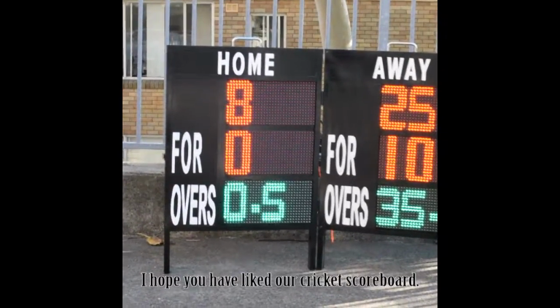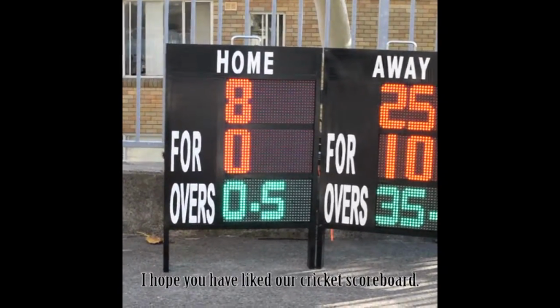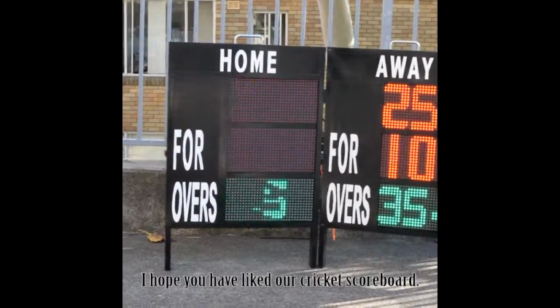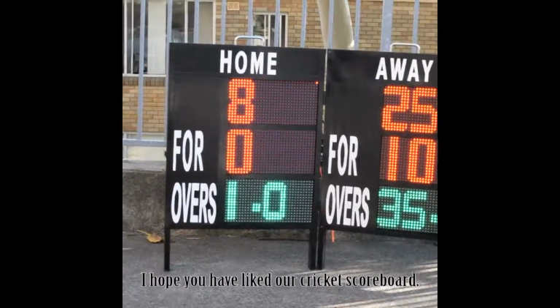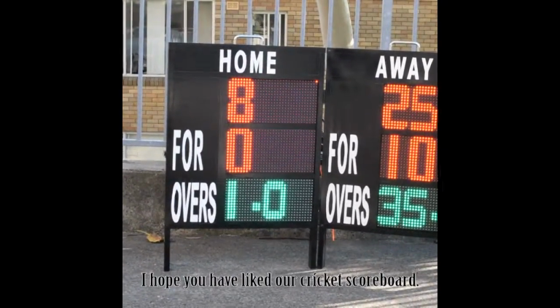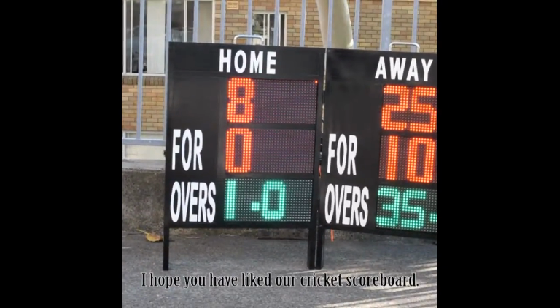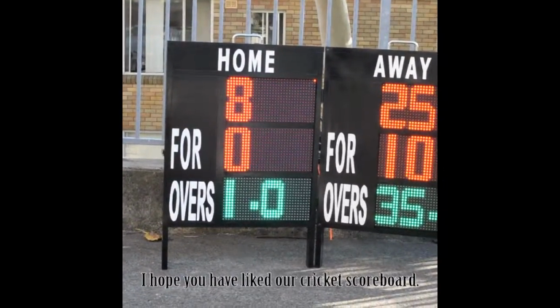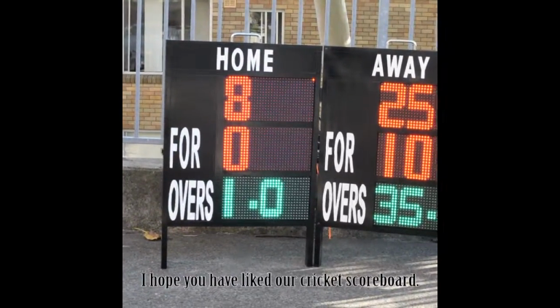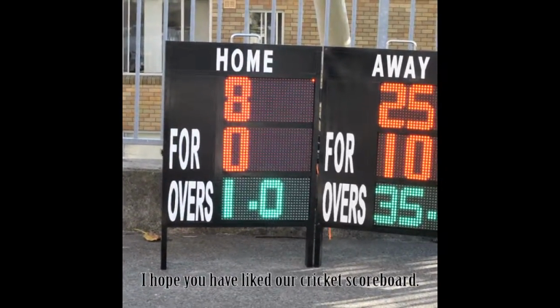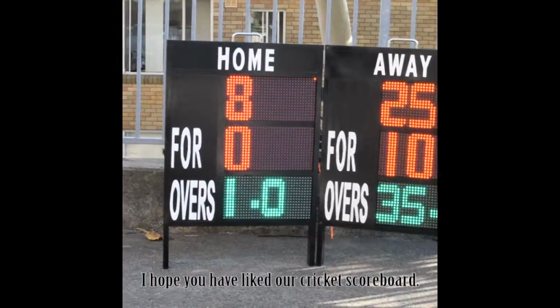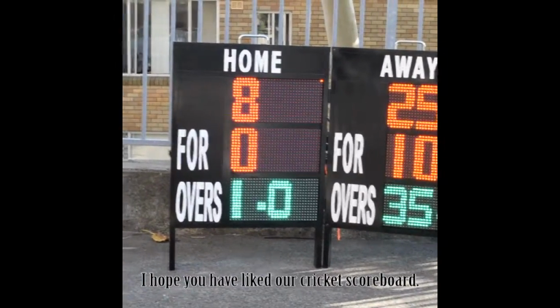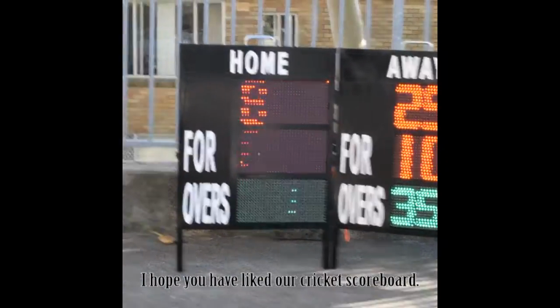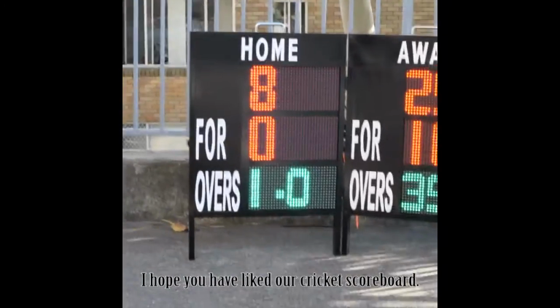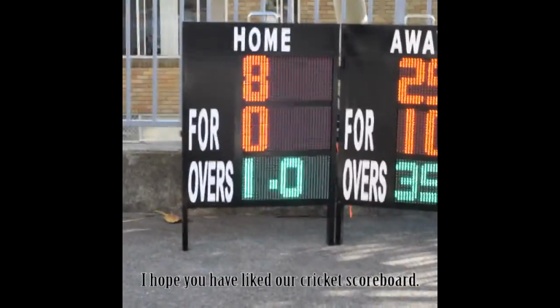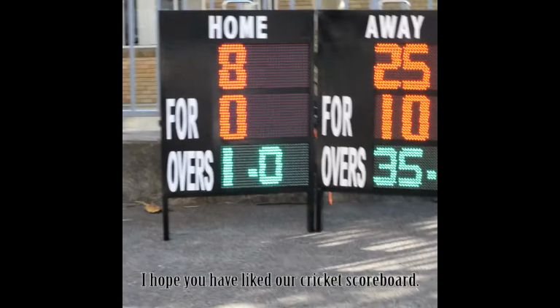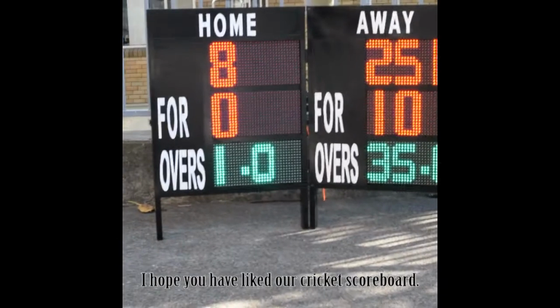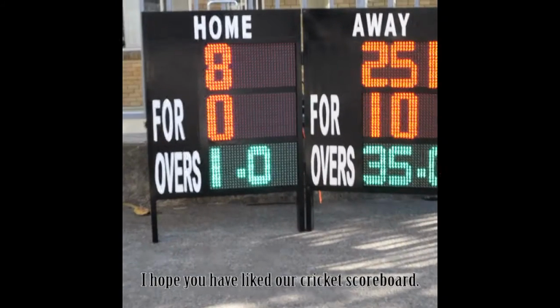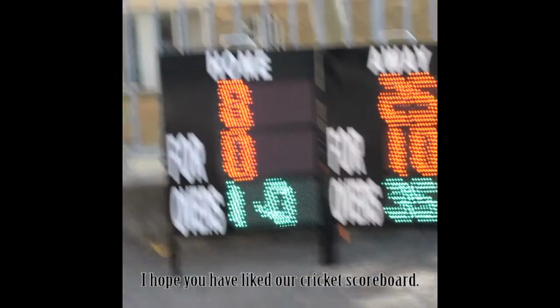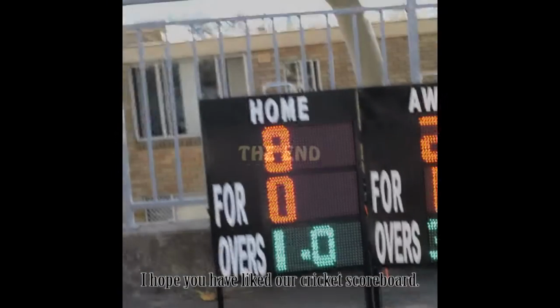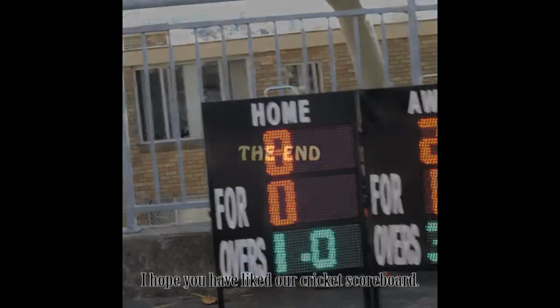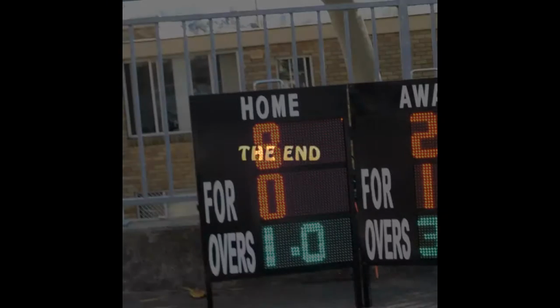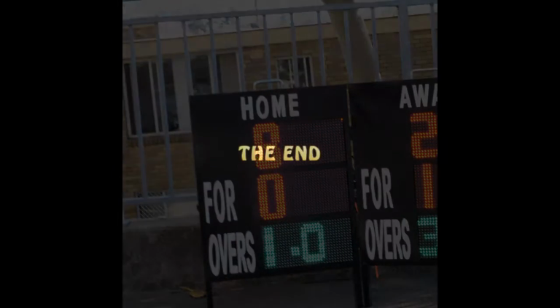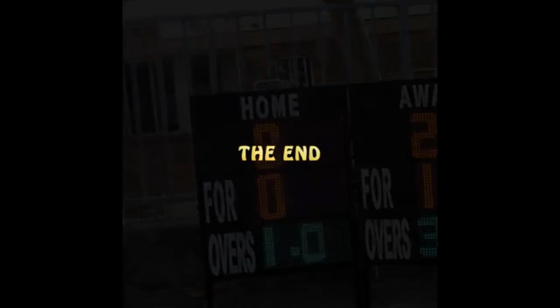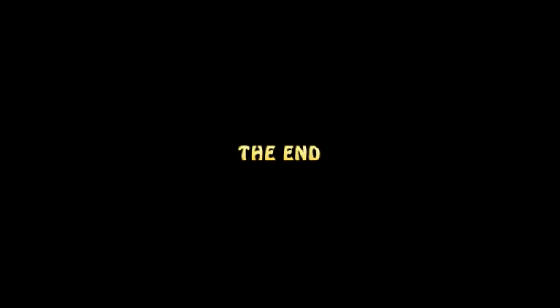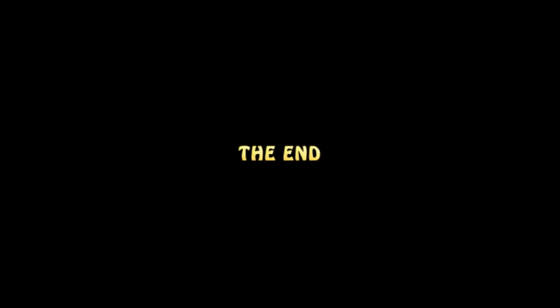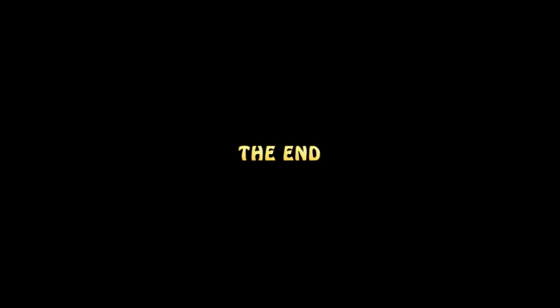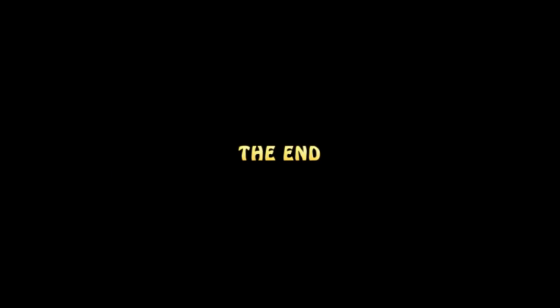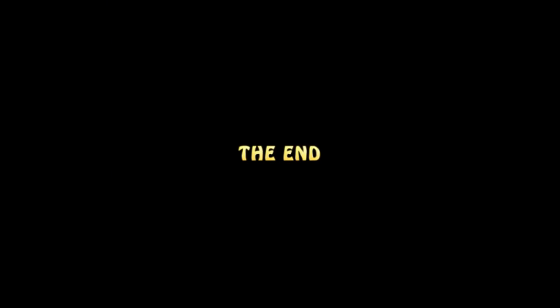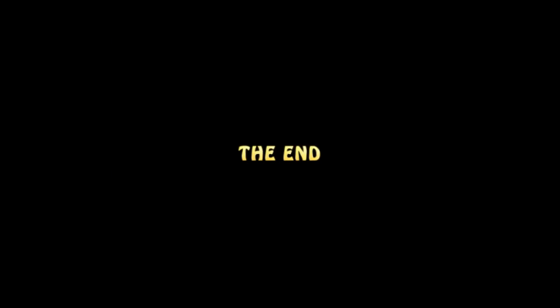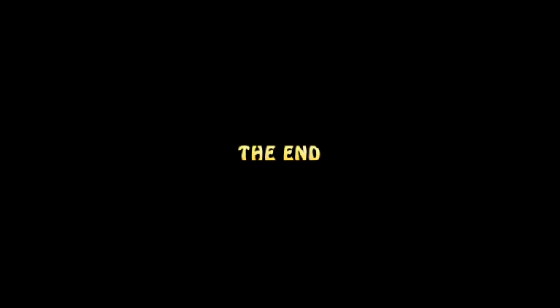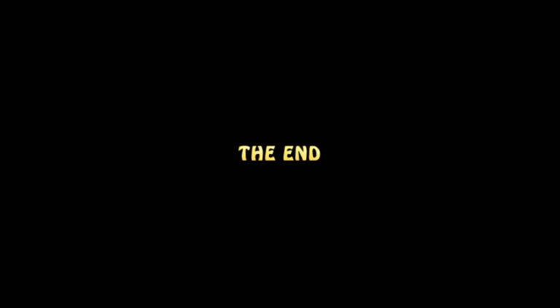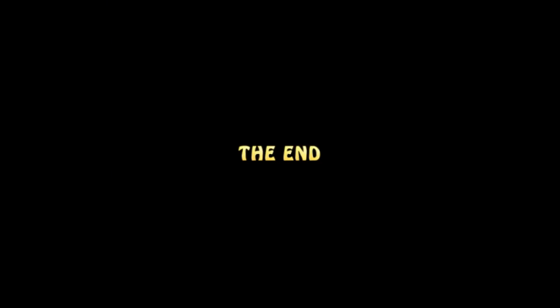I hope you have liked our Cricut Scoreboard. Thank you.